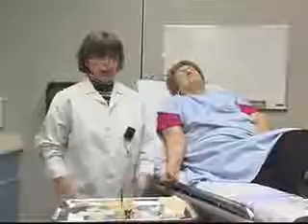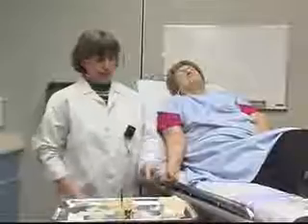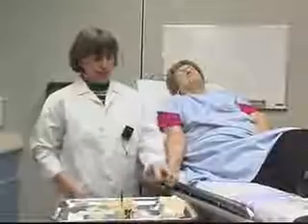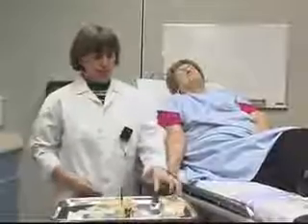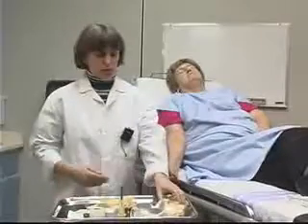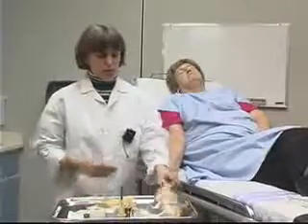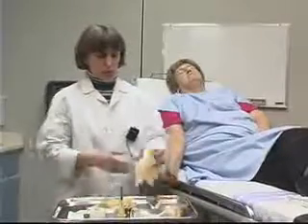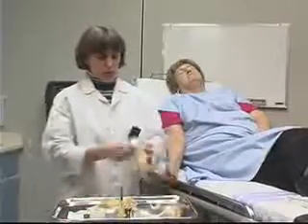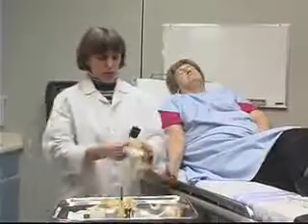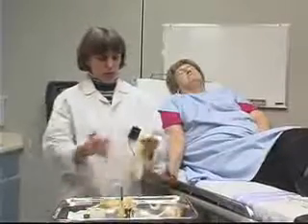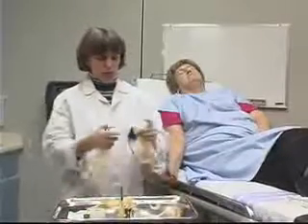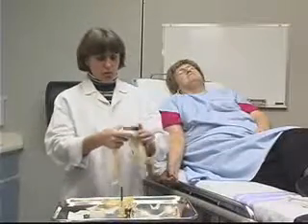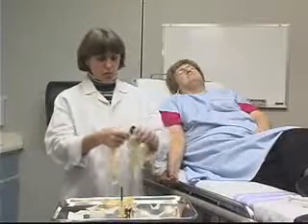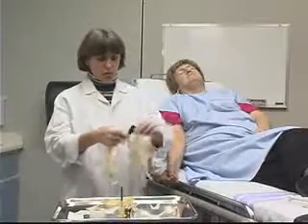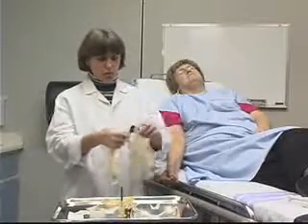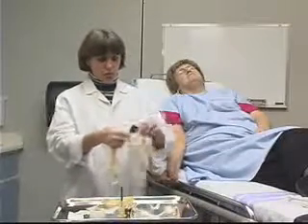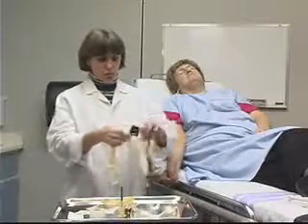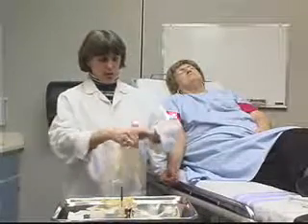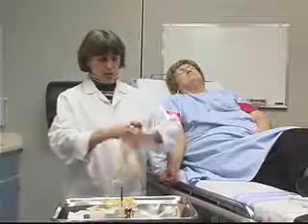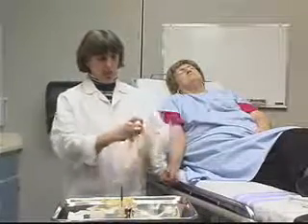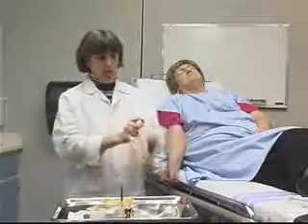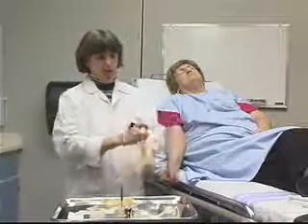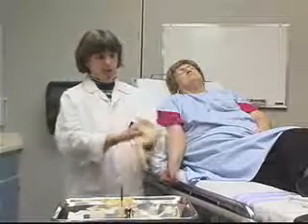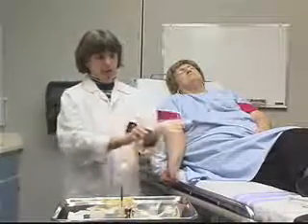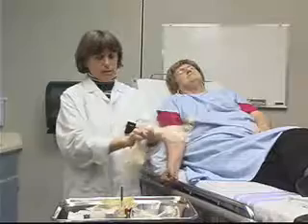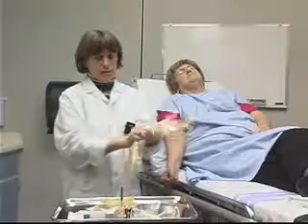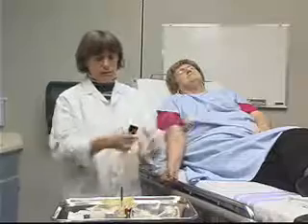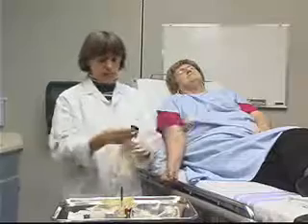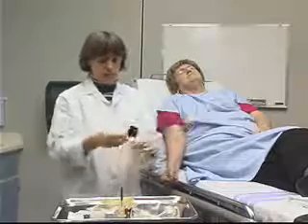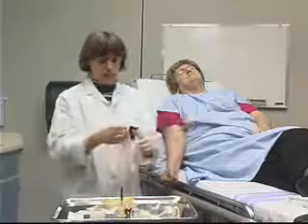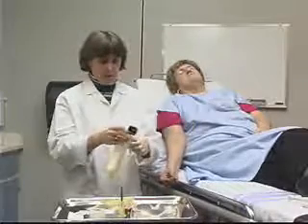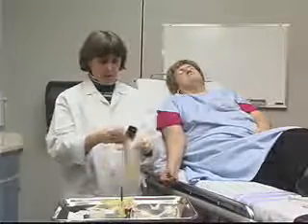As with all procedures we're going to use universal precautions, and for this procedure they include protective gloves and protective eyewear.